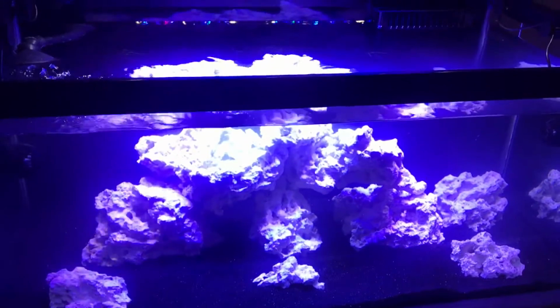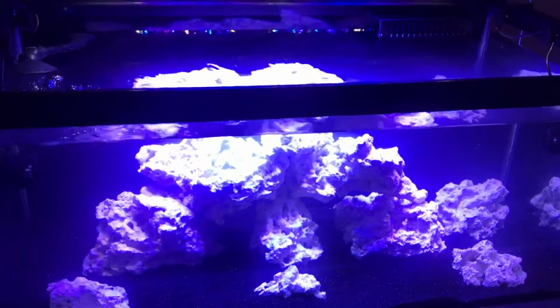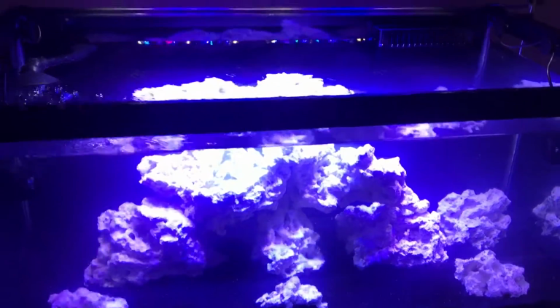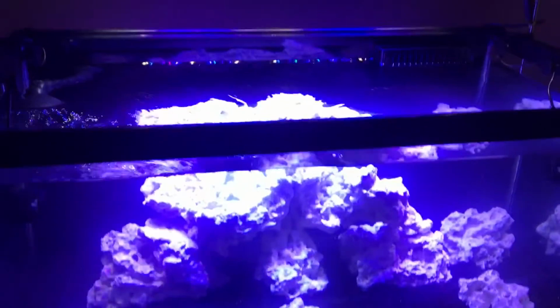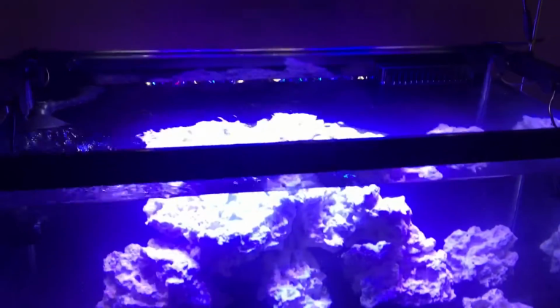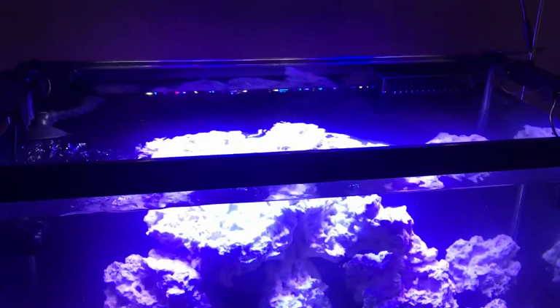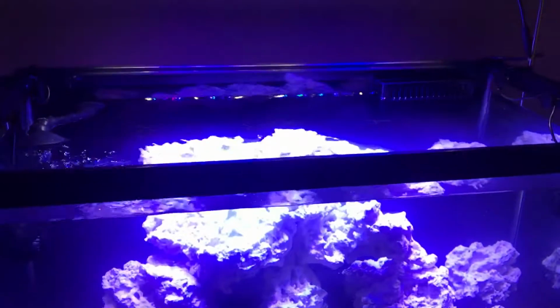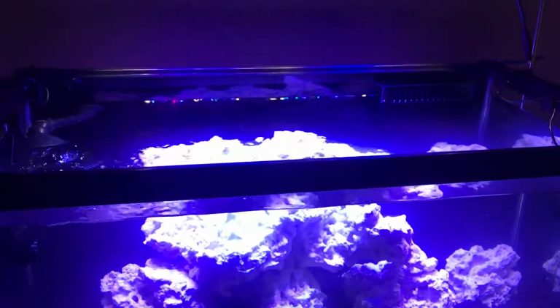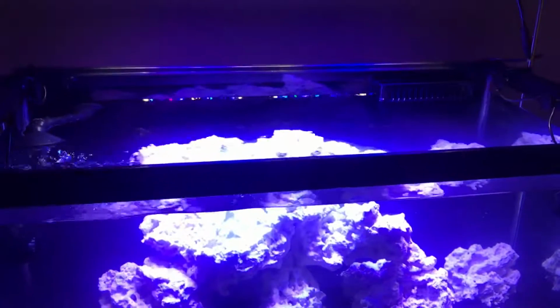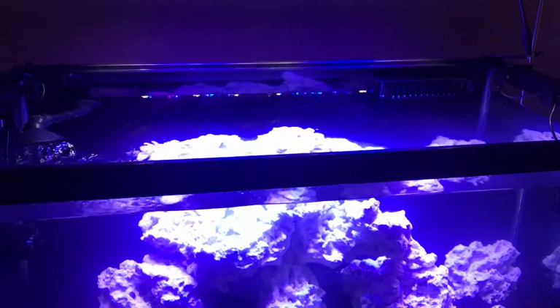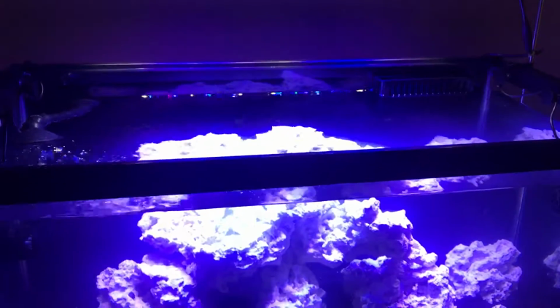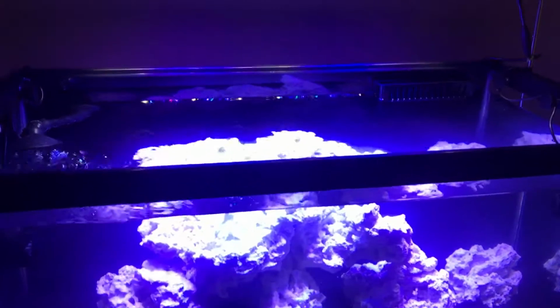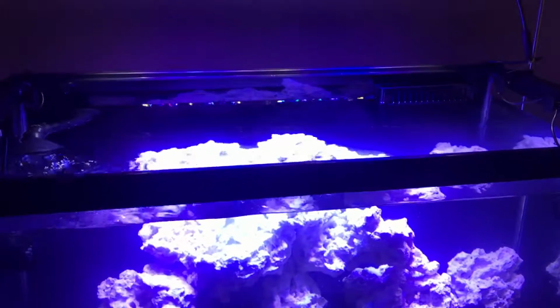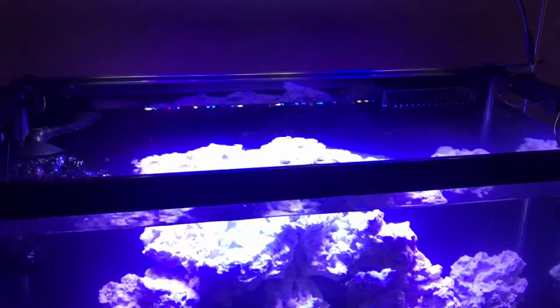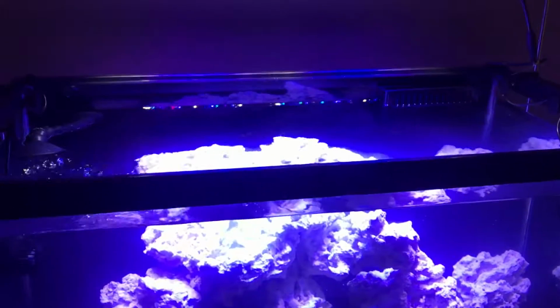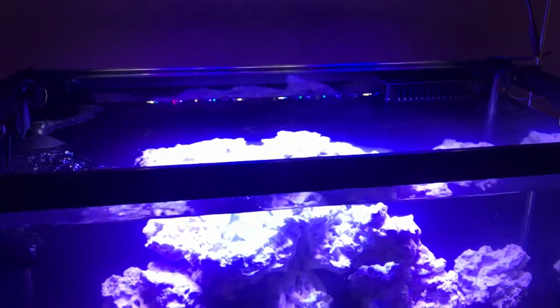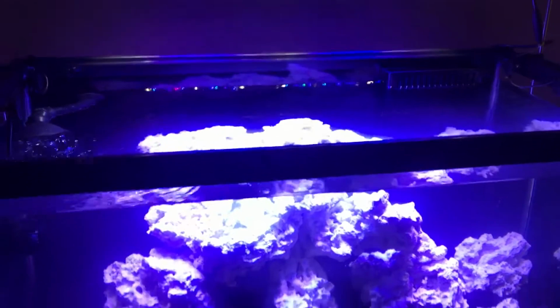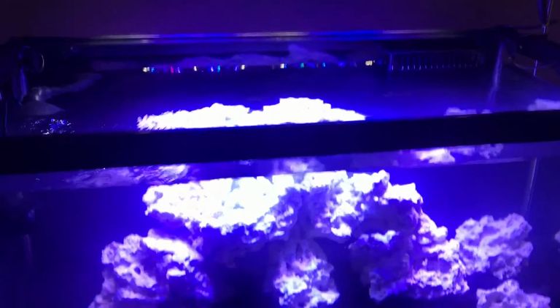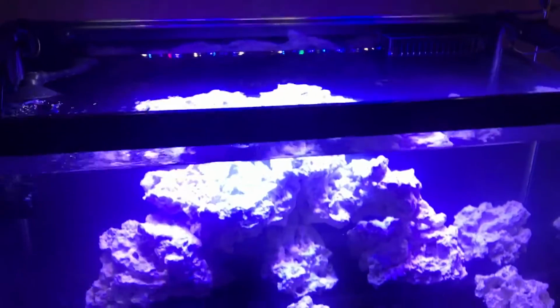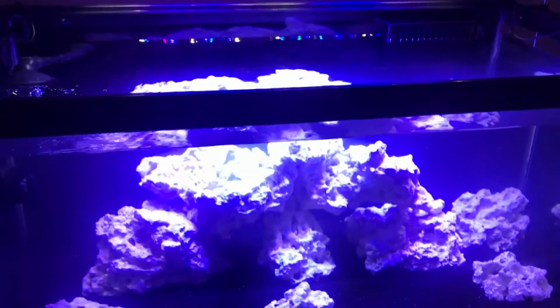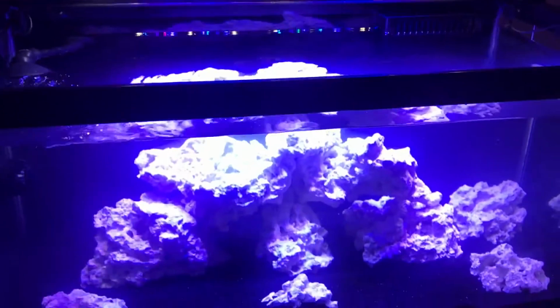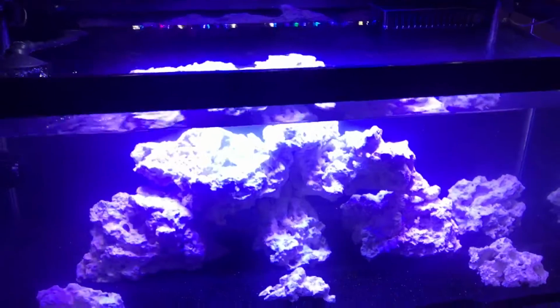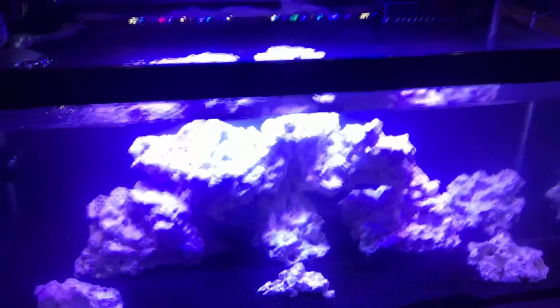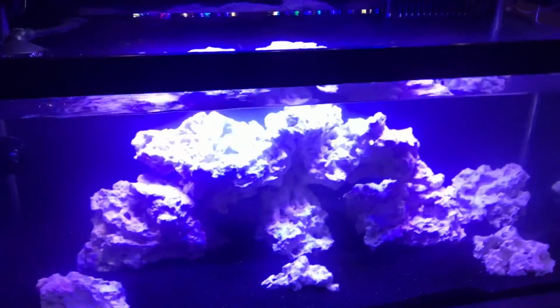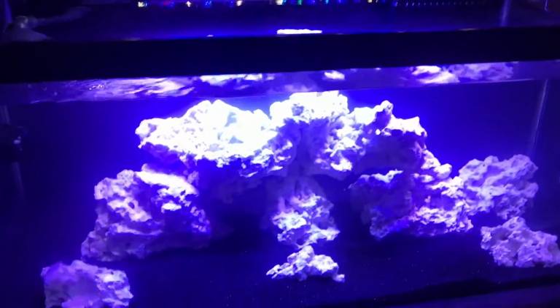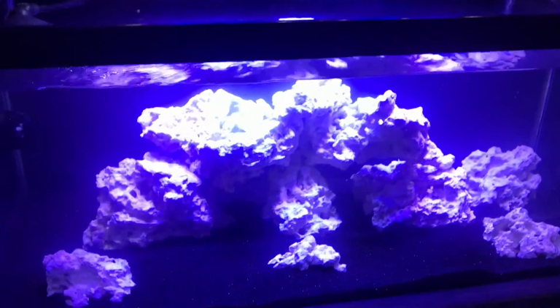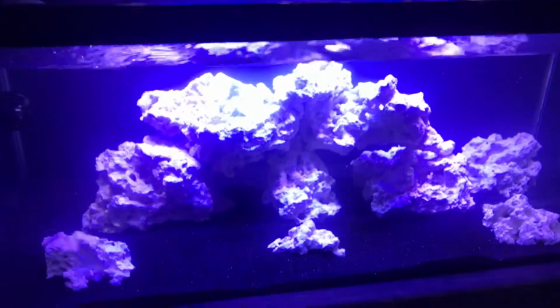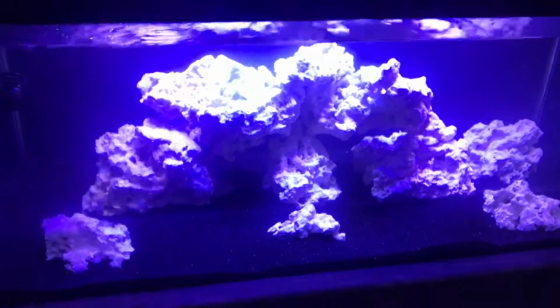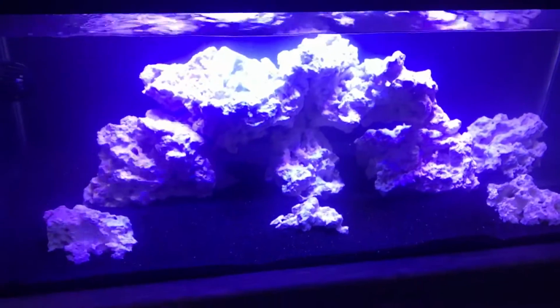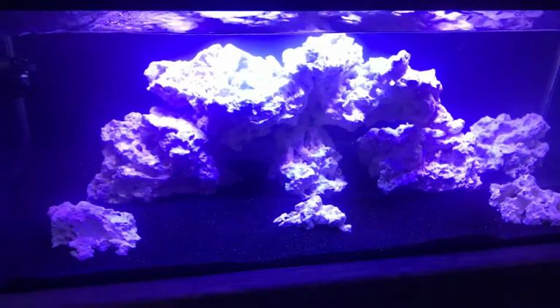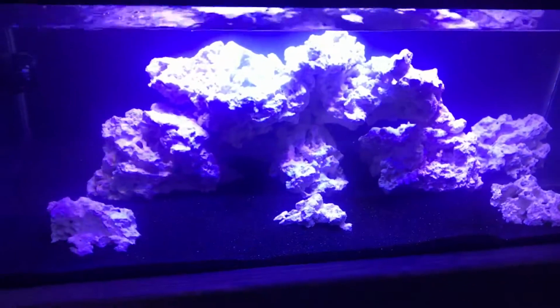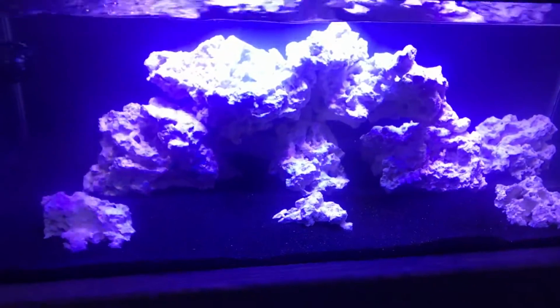While it's cycling, I do not keep the light on — I just have the light on for the video.